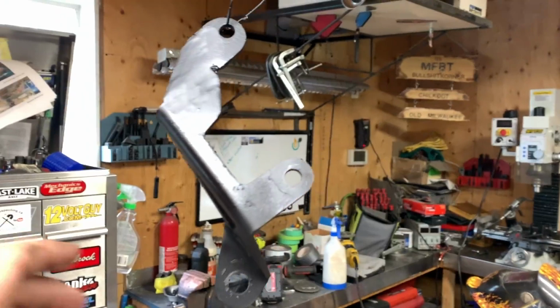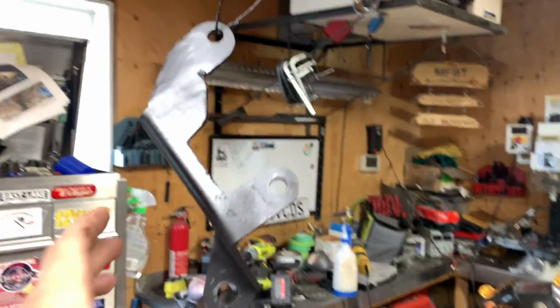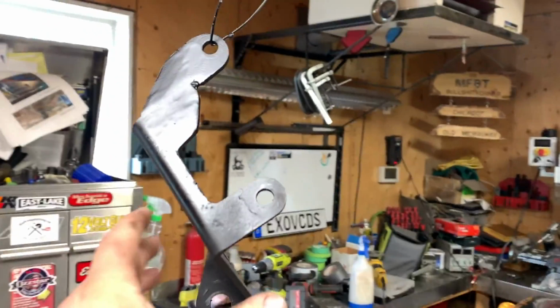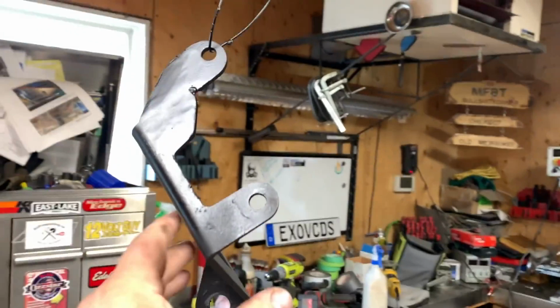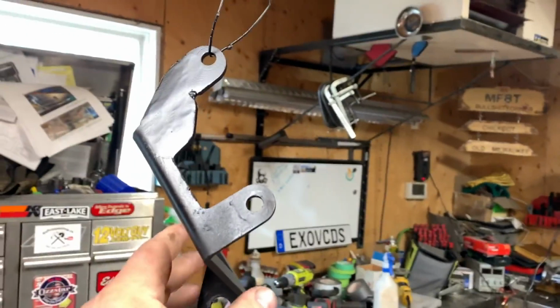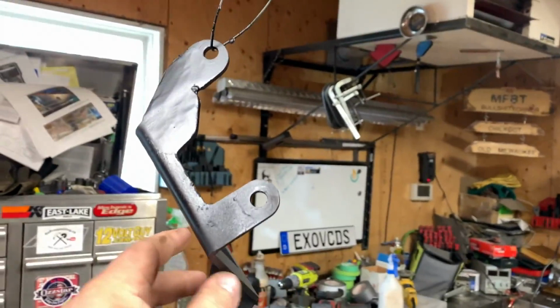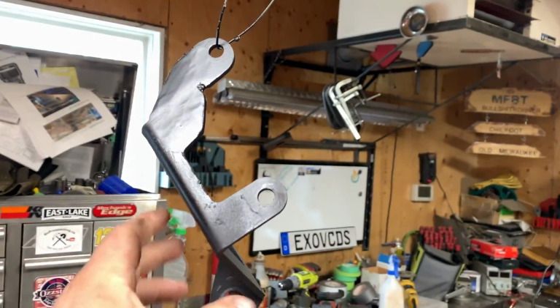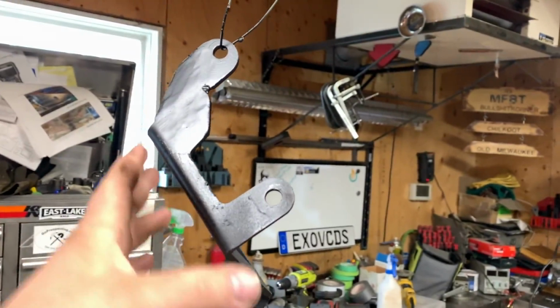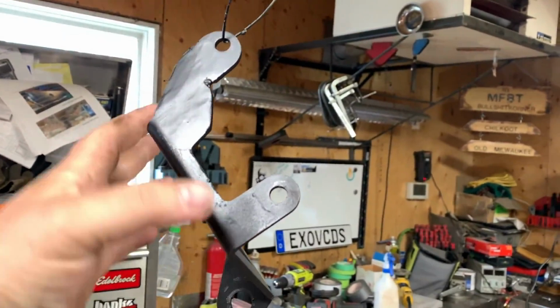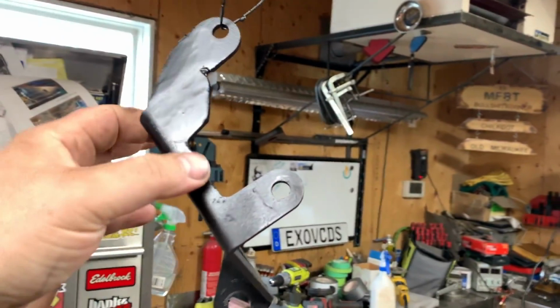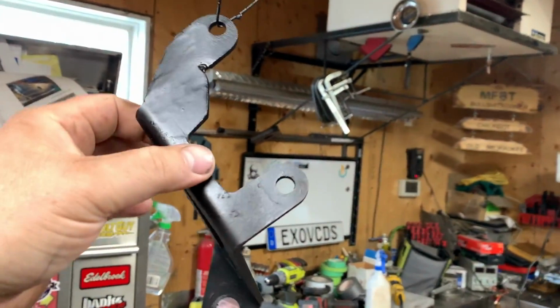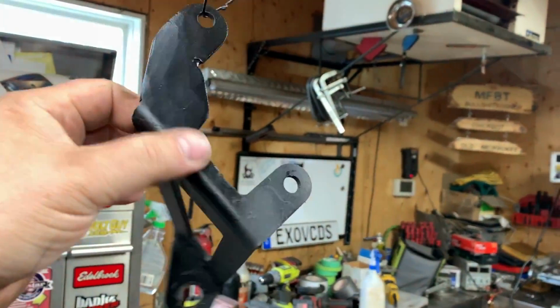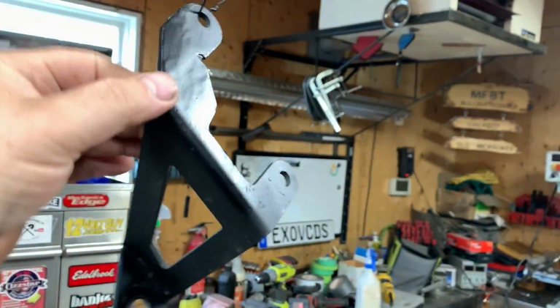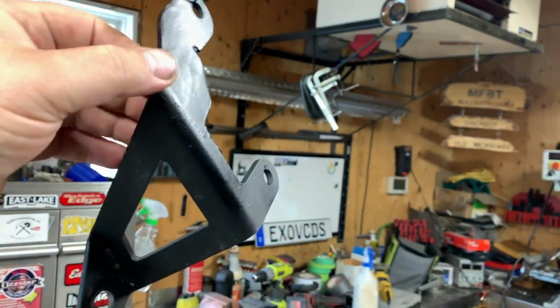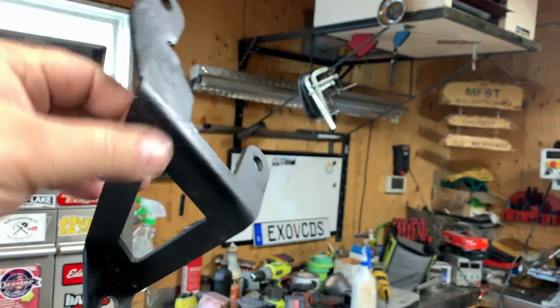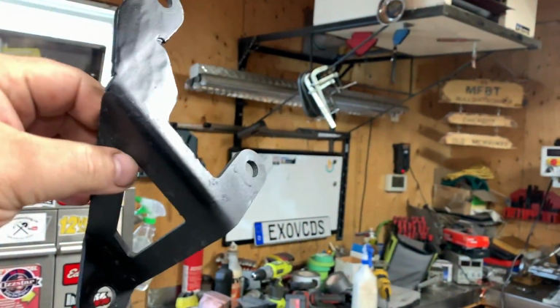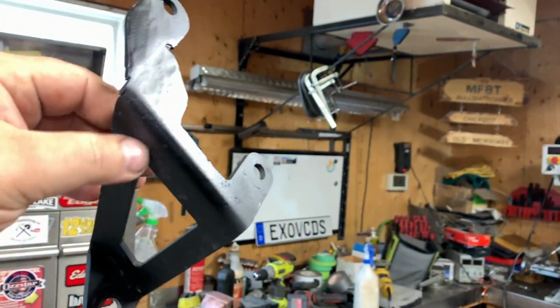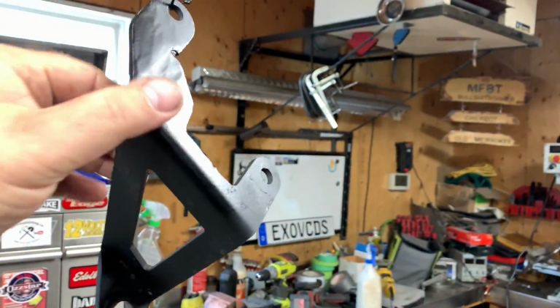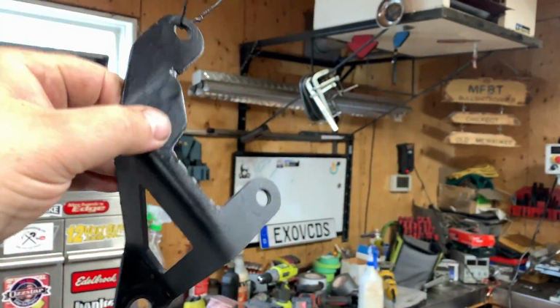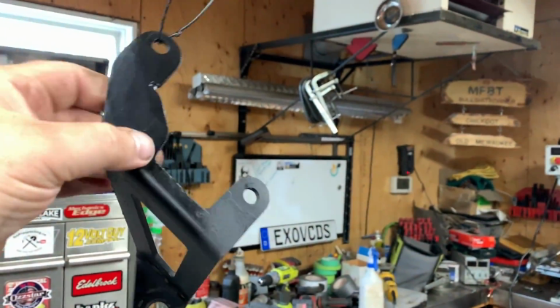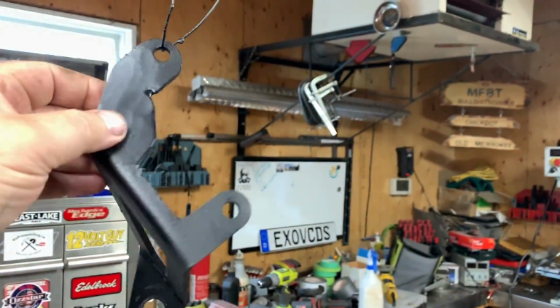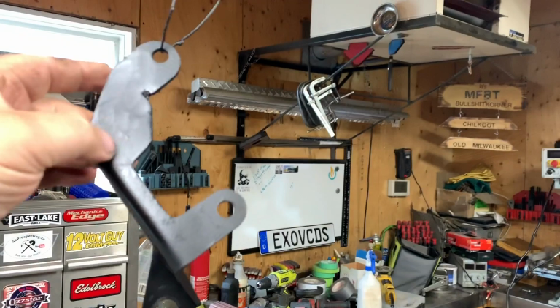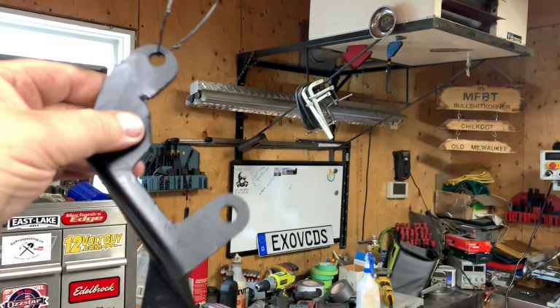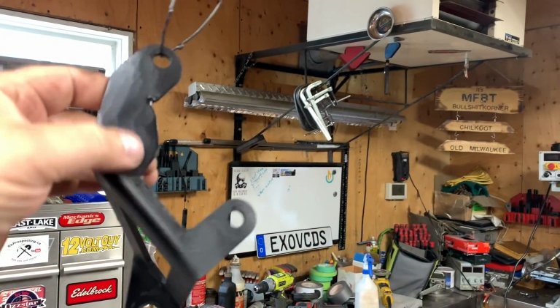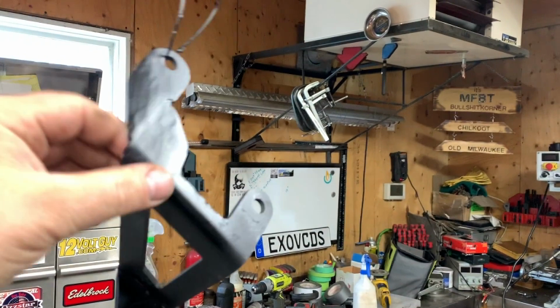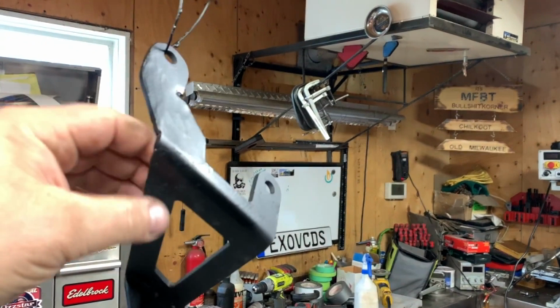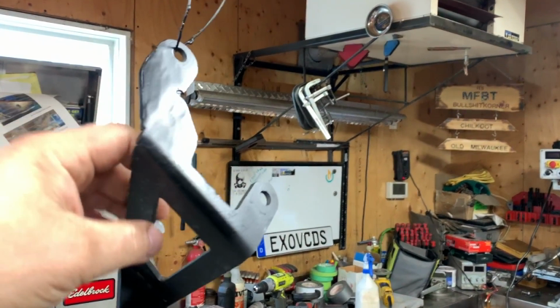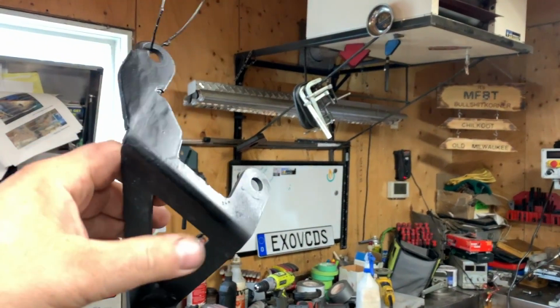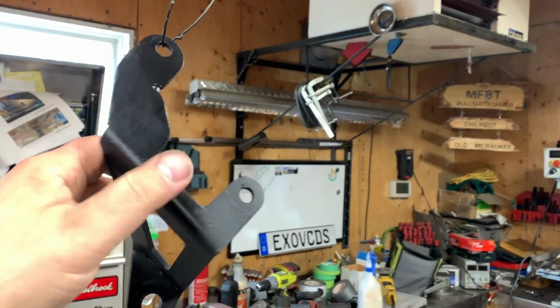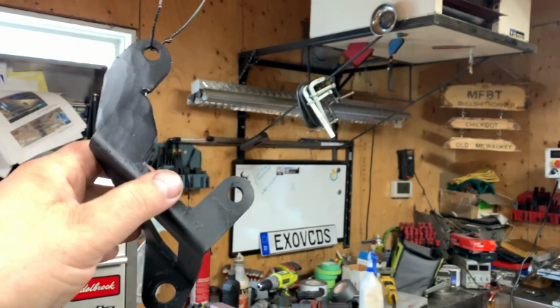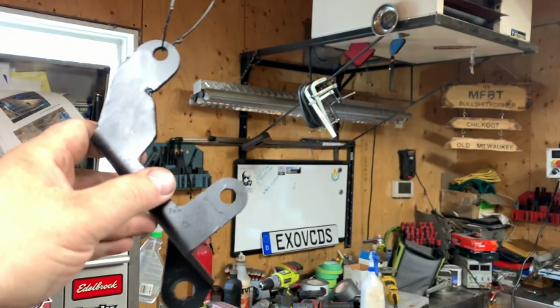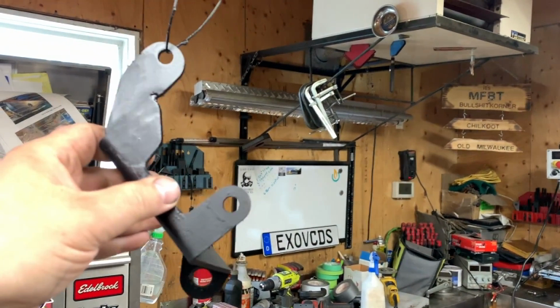I just ground her down and painted her black — now ready to fit it up and hope for the best.